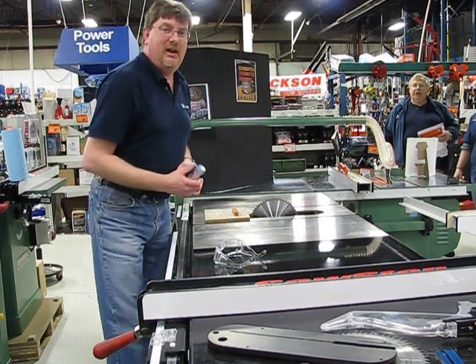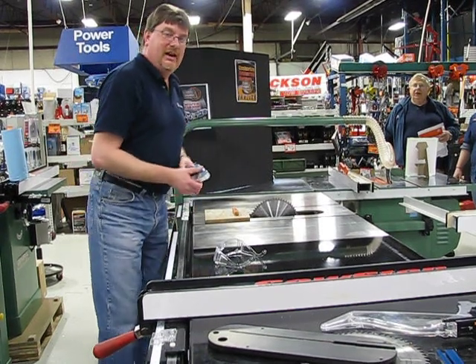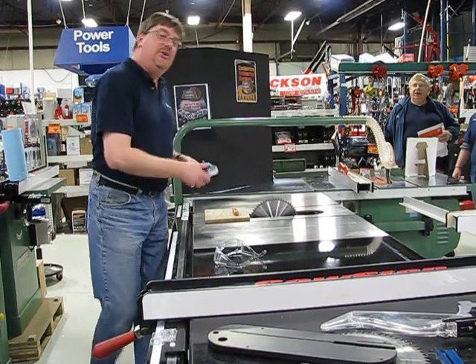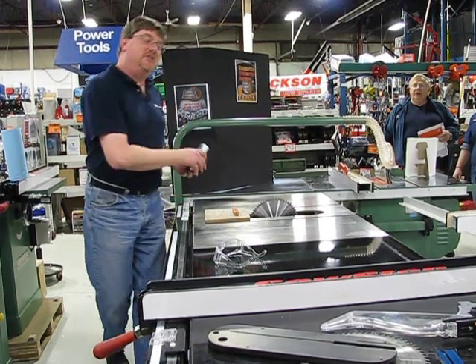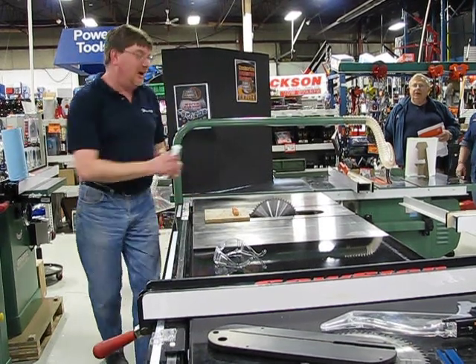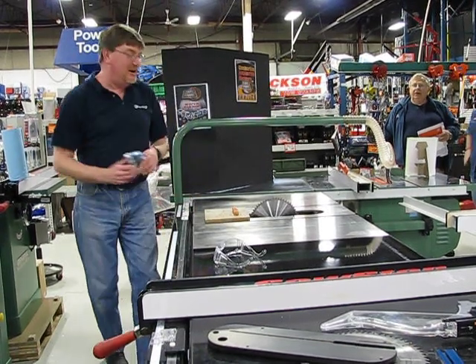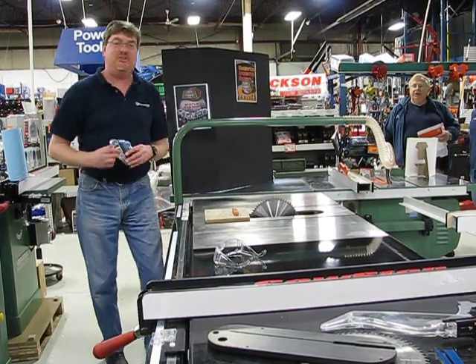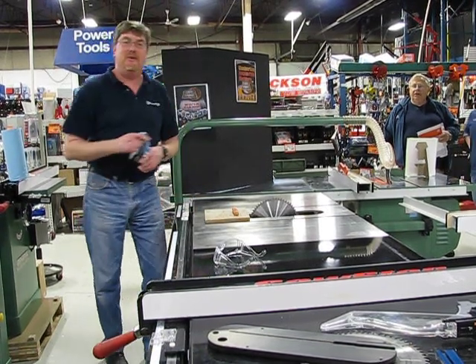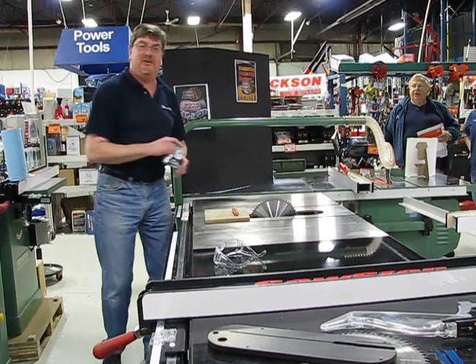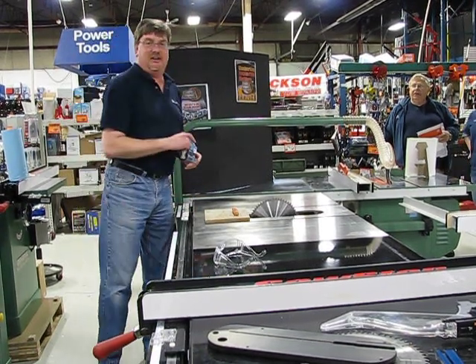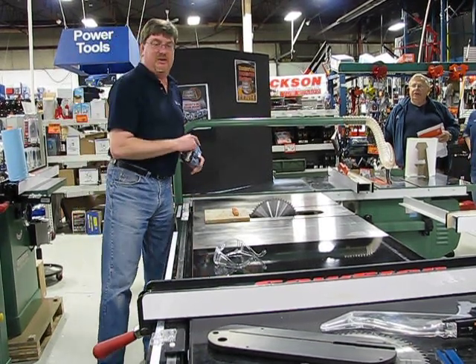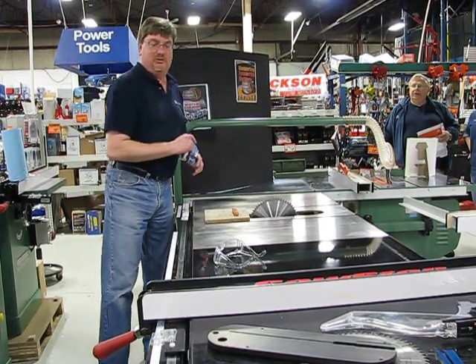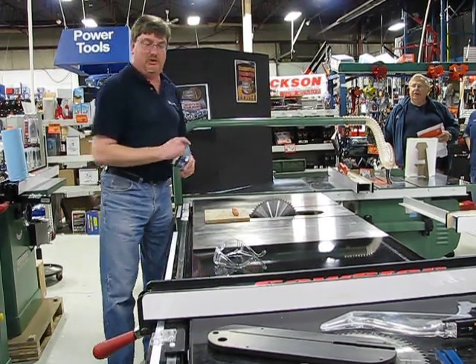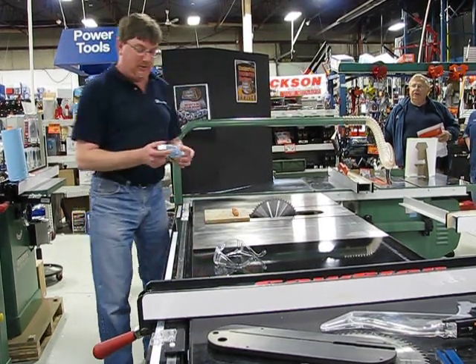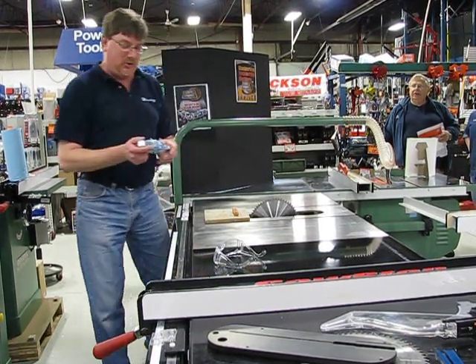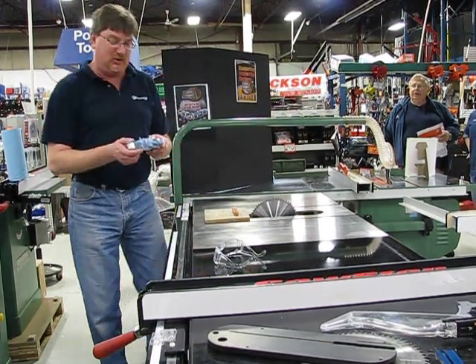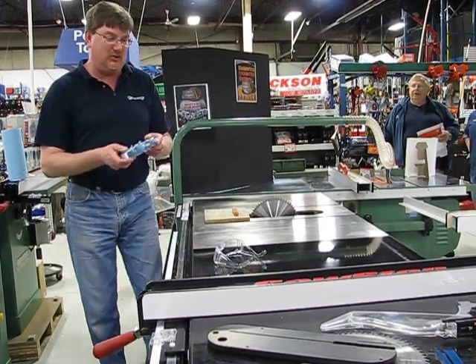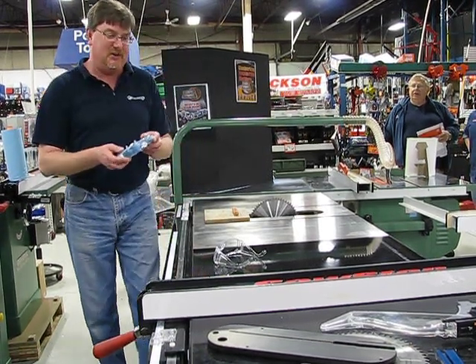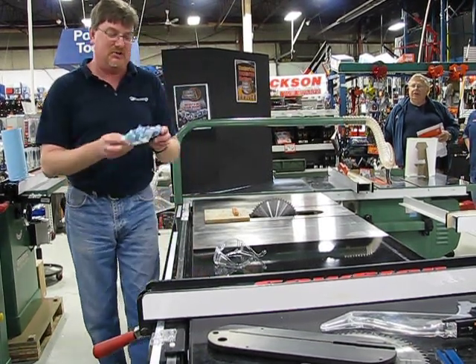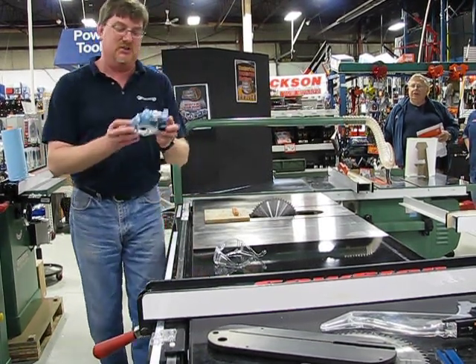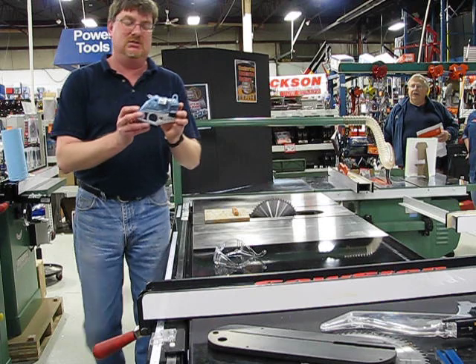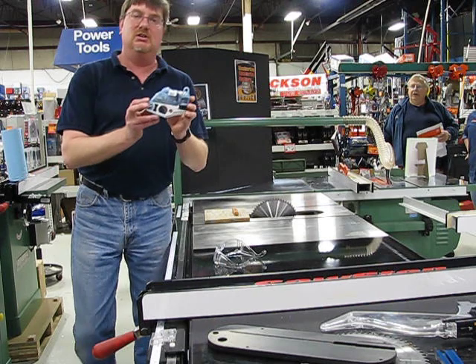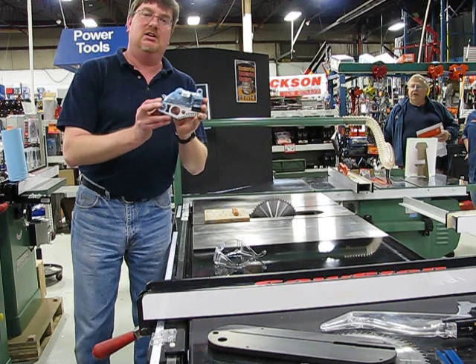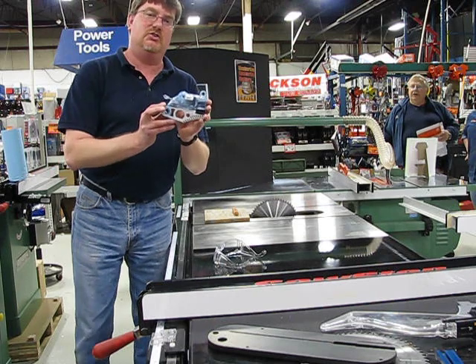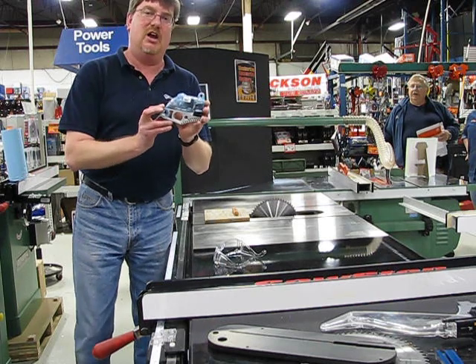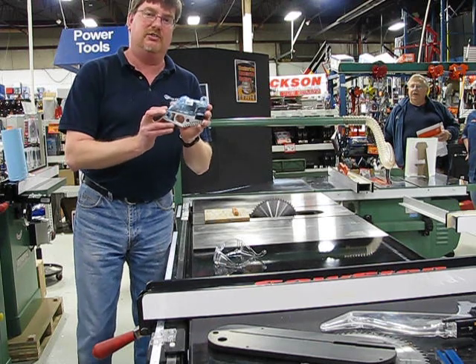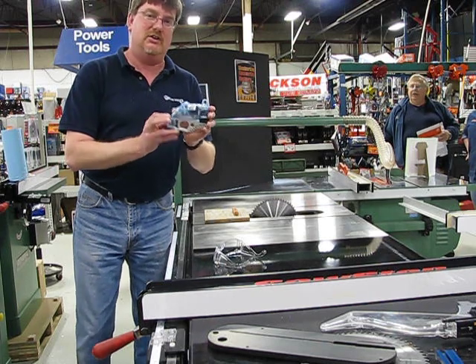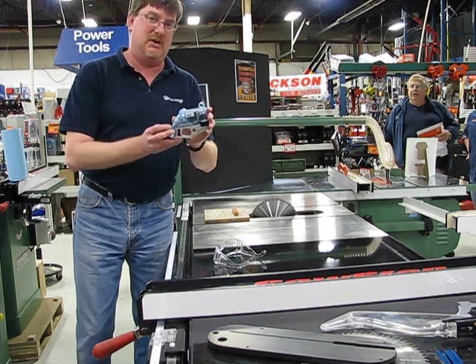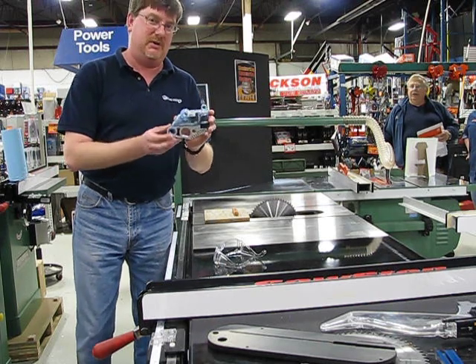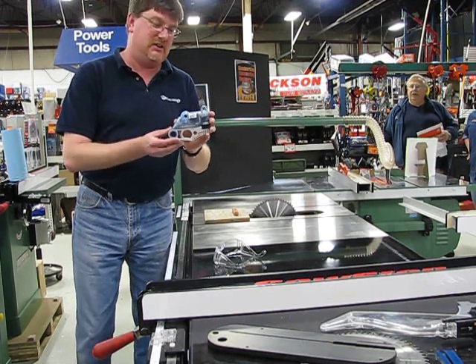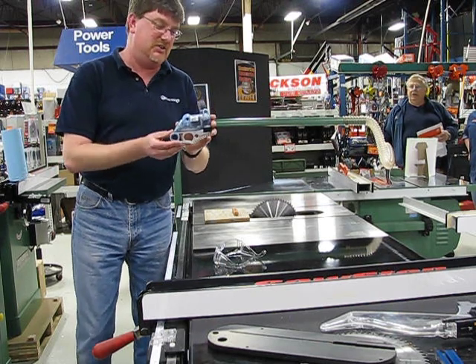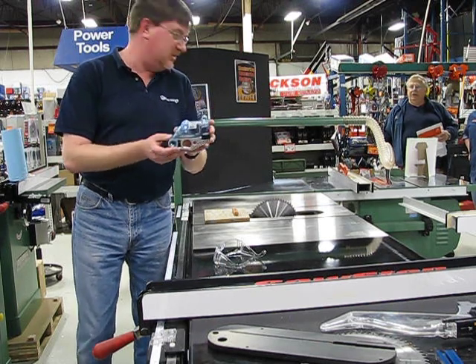How you doing? My name is Simon. I'm here at KMS Tools. I'm going to do a quick SawStop demonstration to show you how the SawStop technology works.